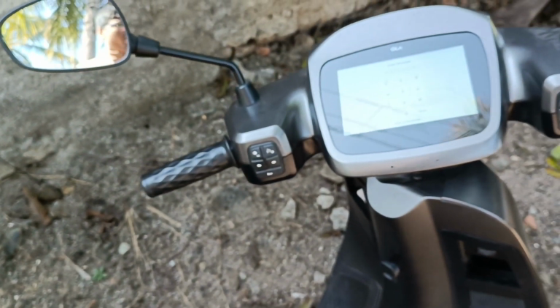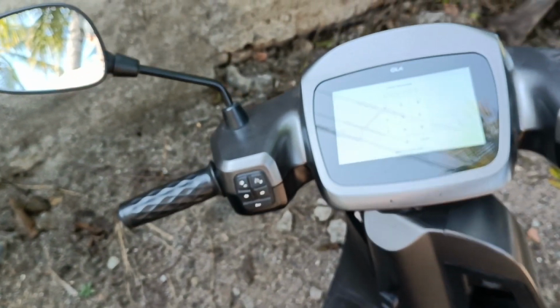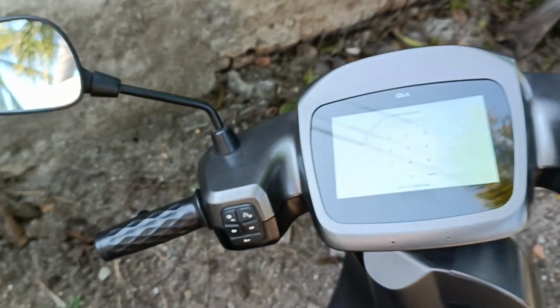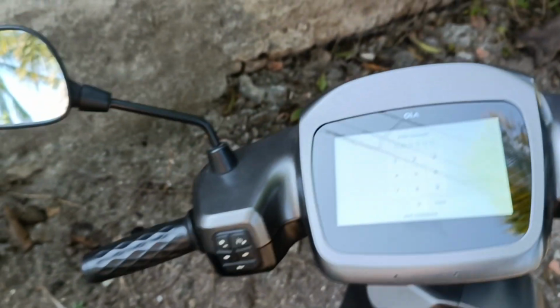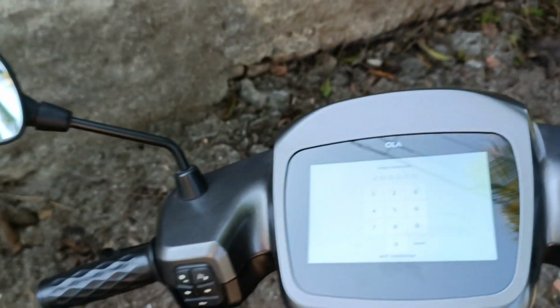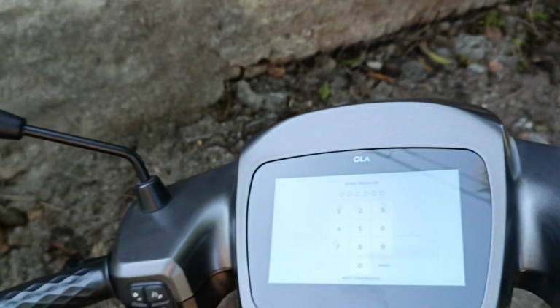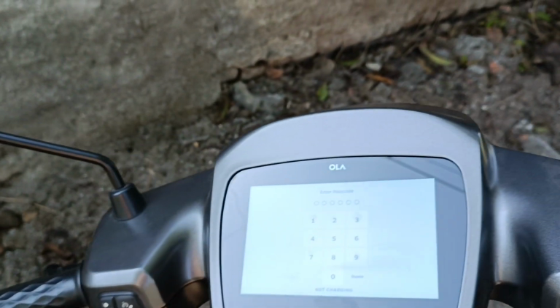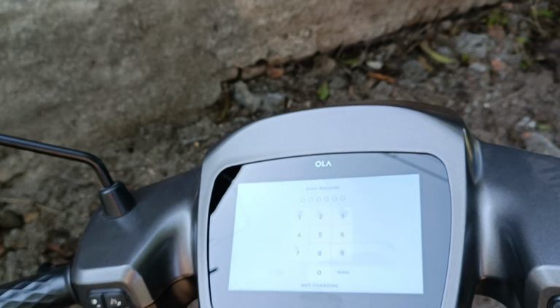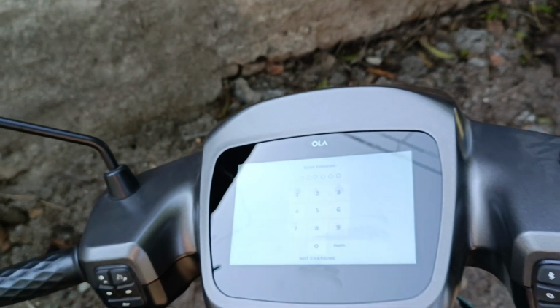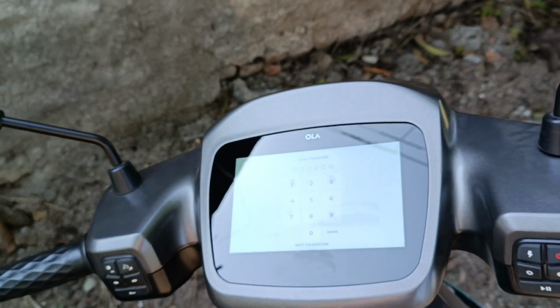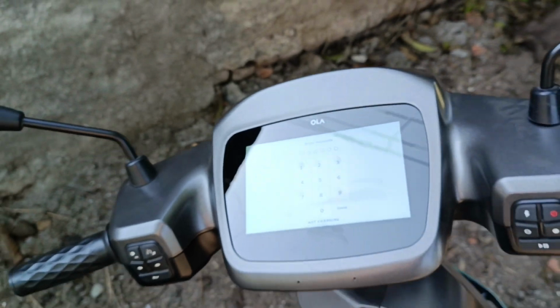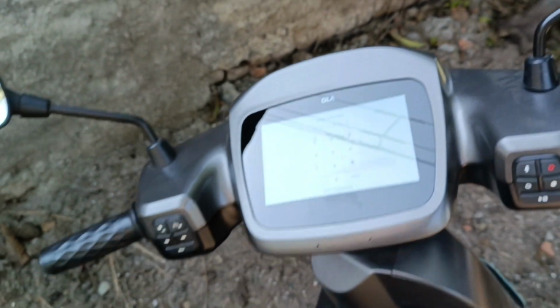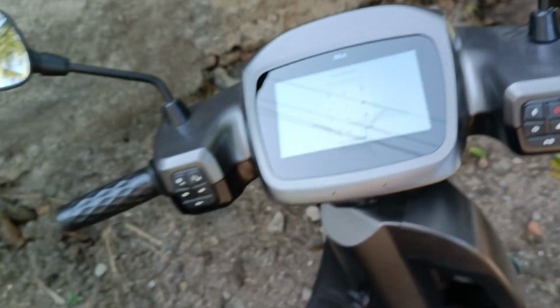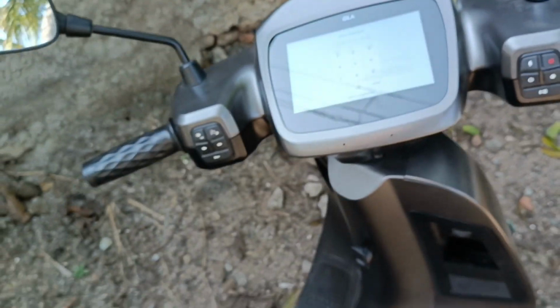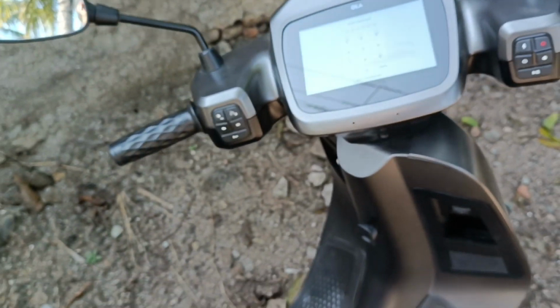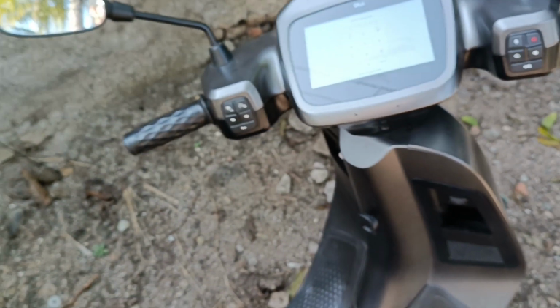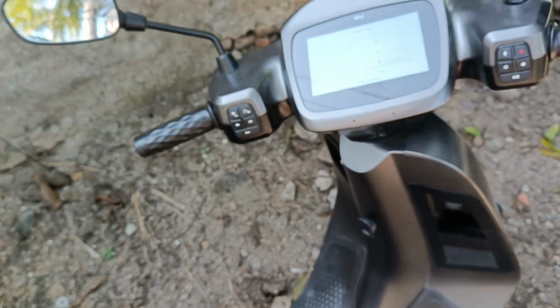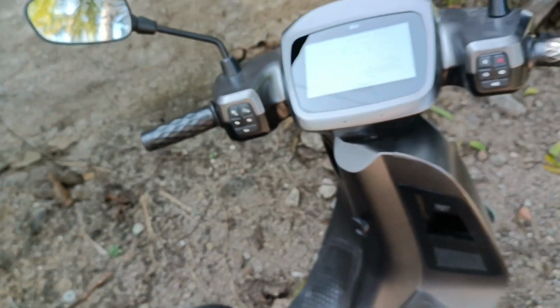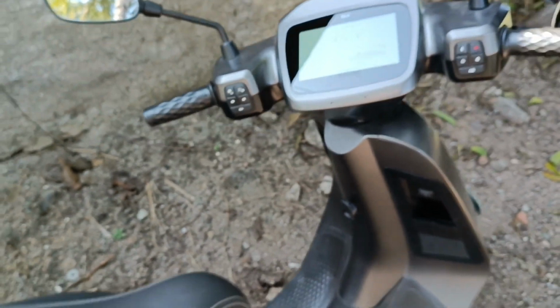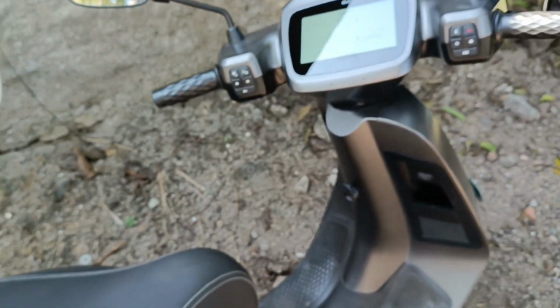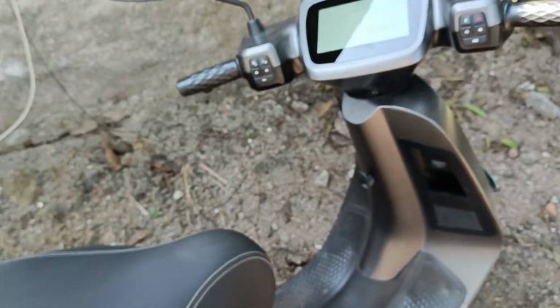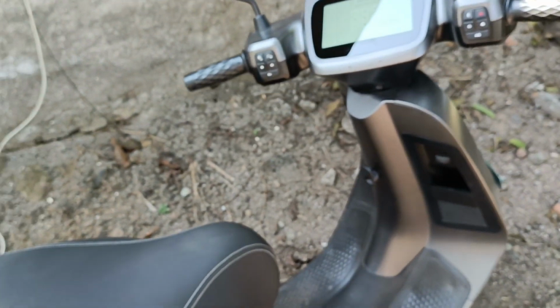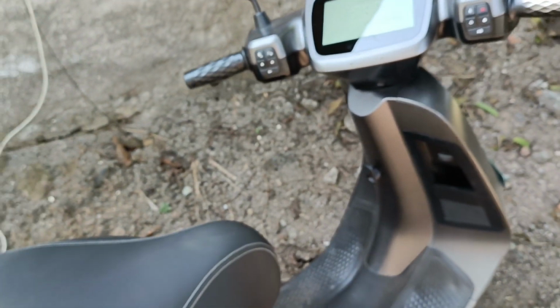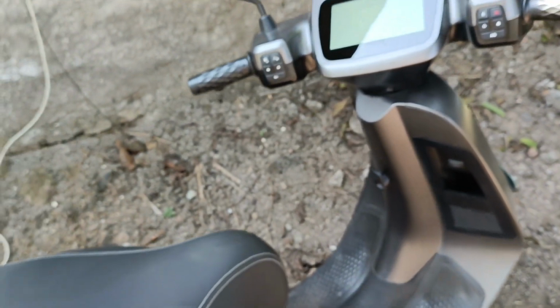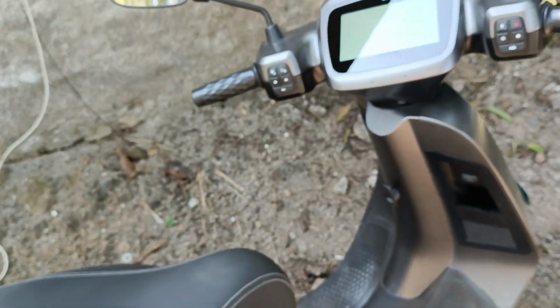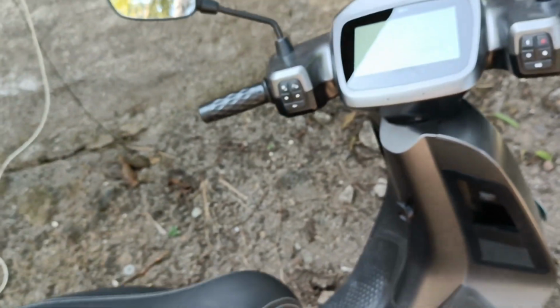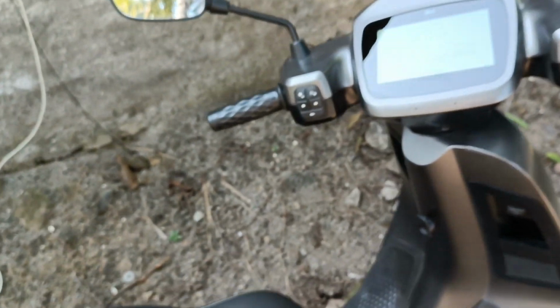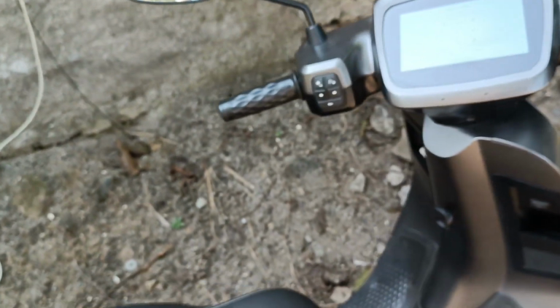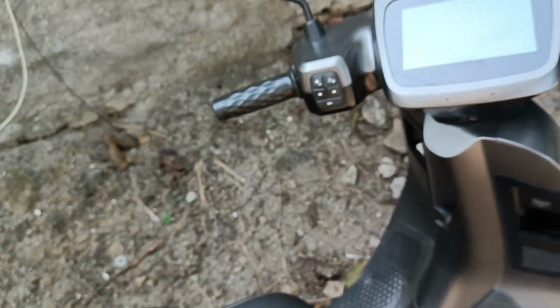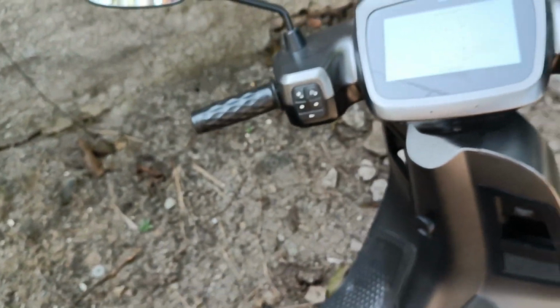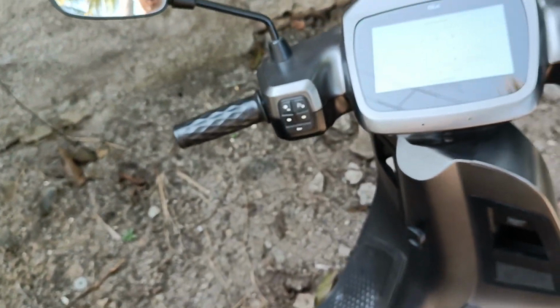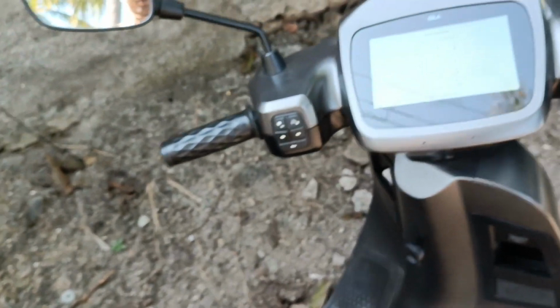If the voltage is low or borderline, it will take 9 to 12 hours to charge the scooter.